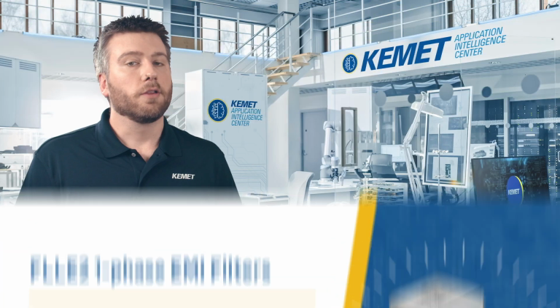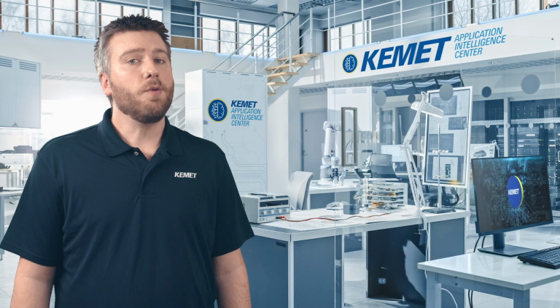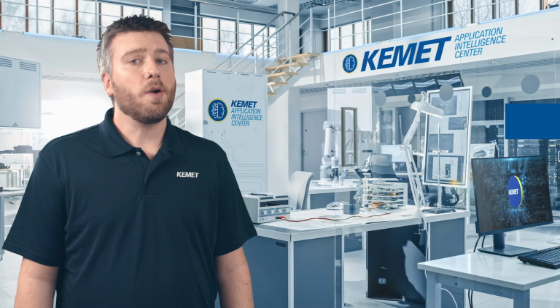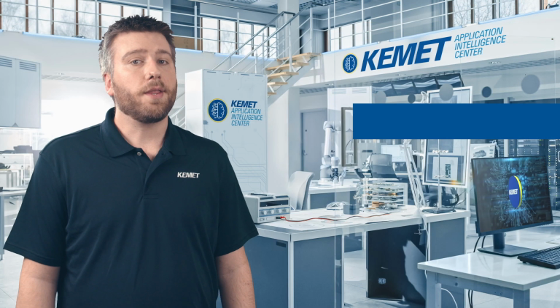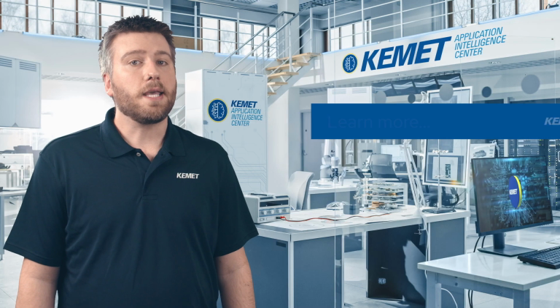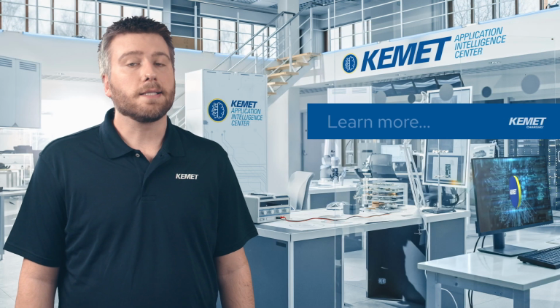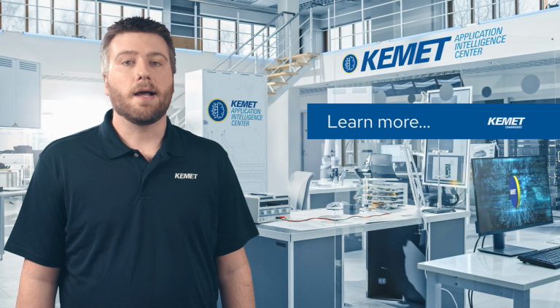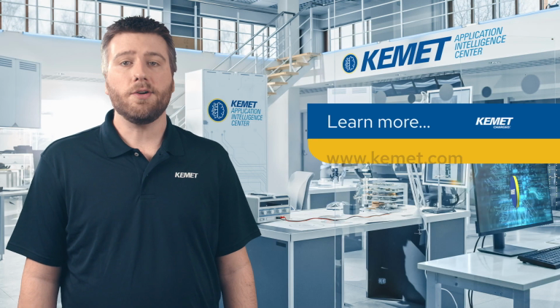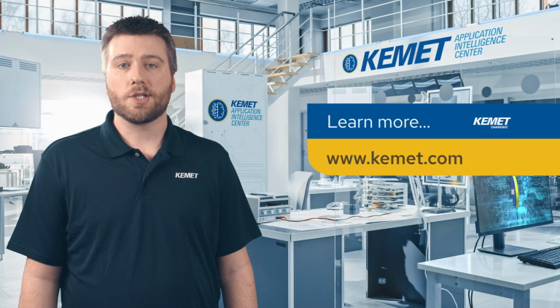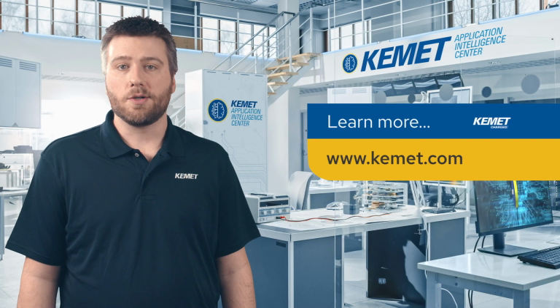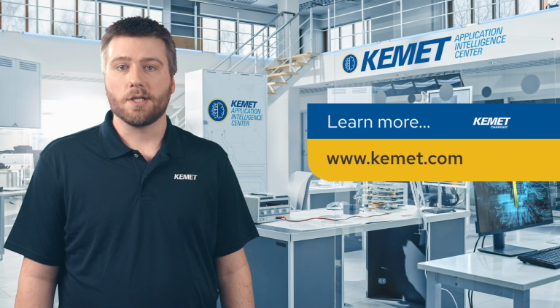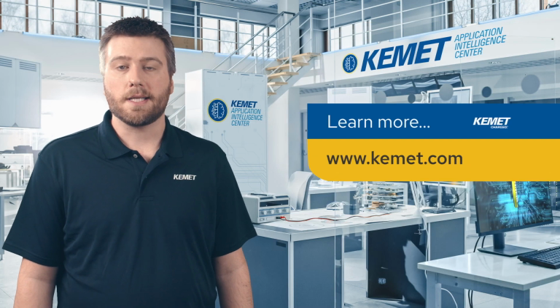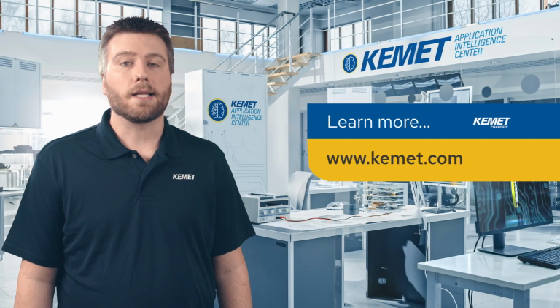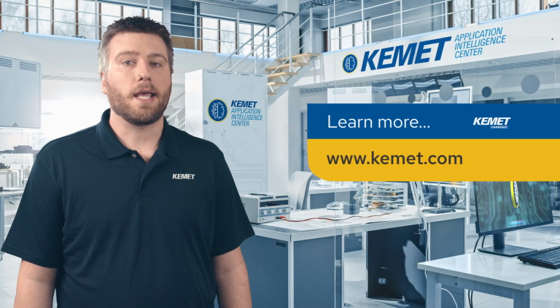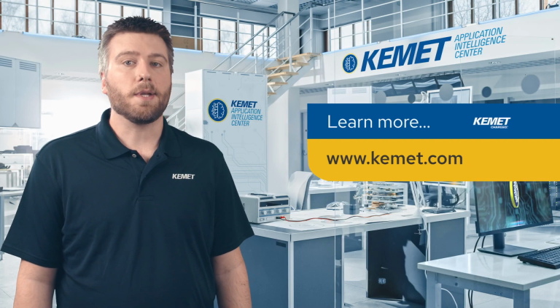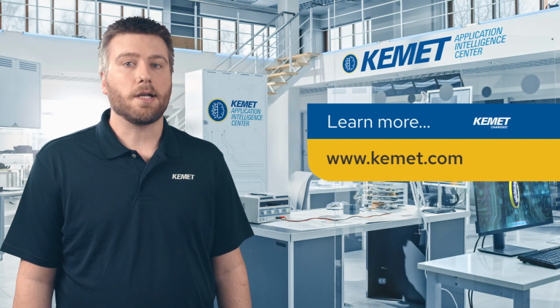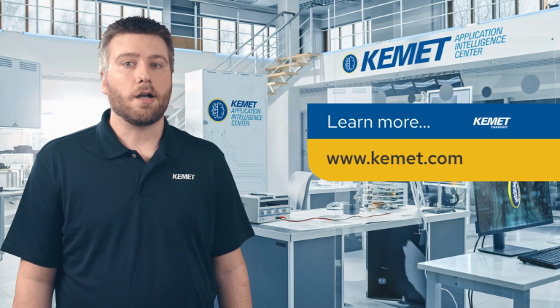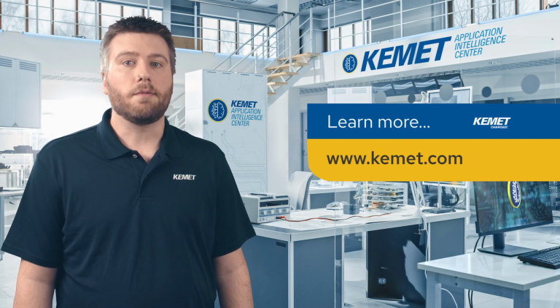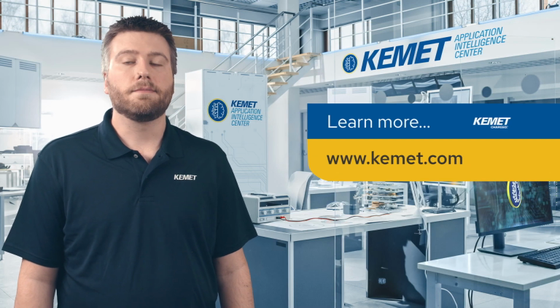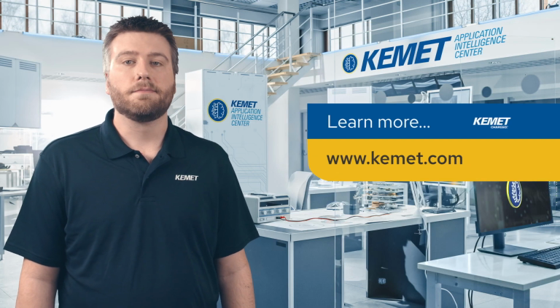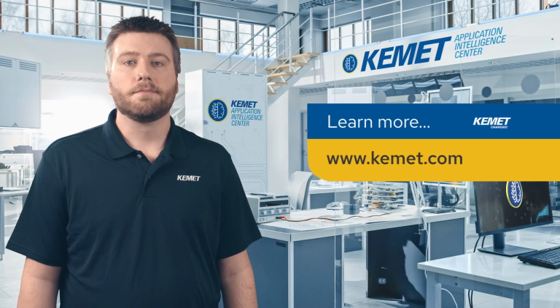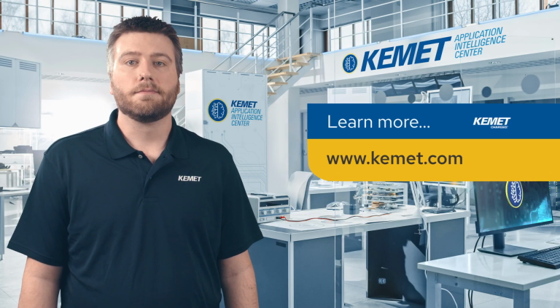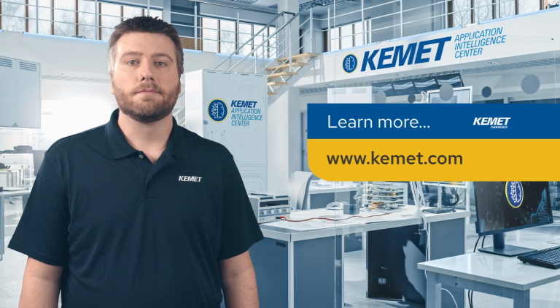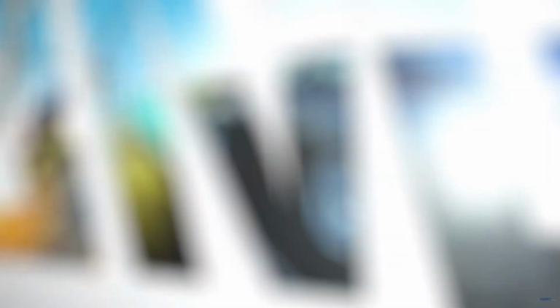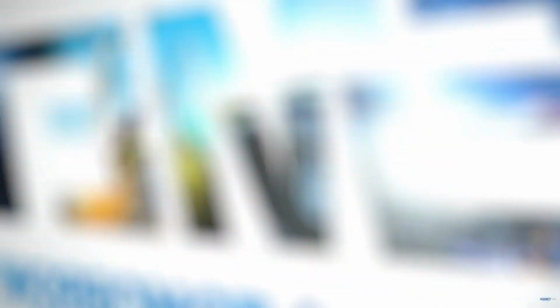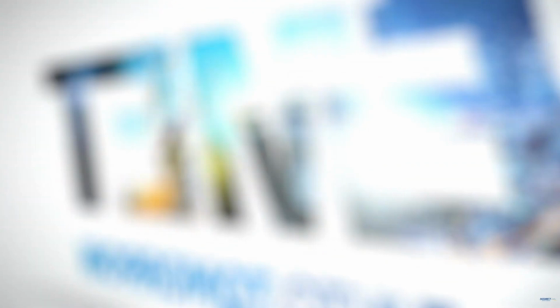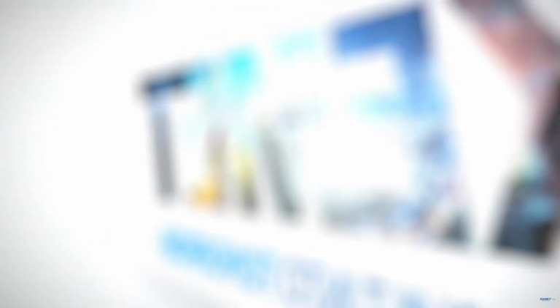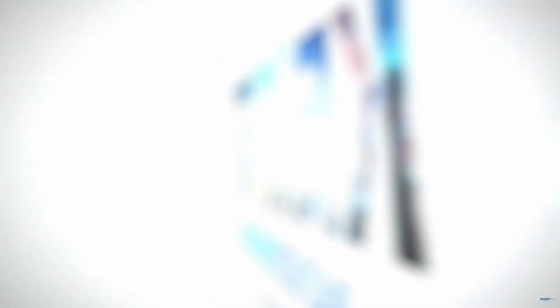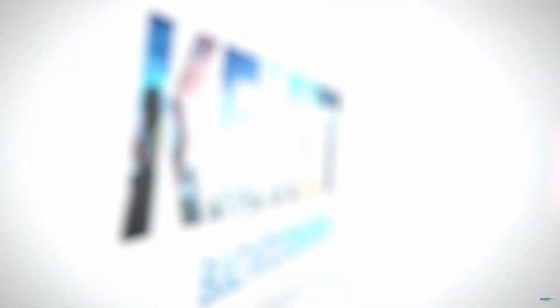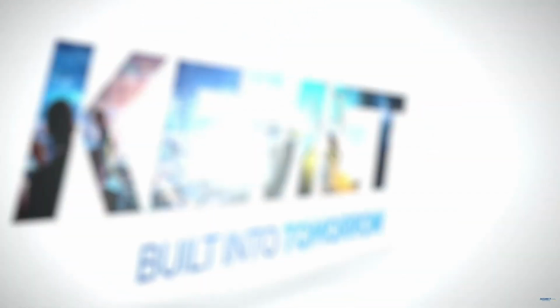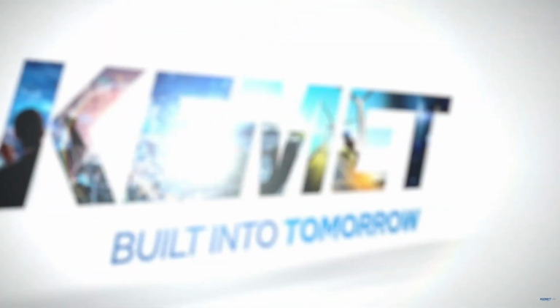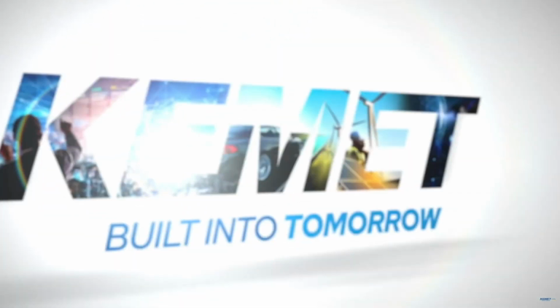Learn more about these and other solutions at Kemet.com.